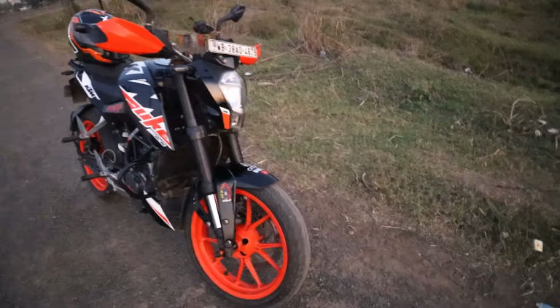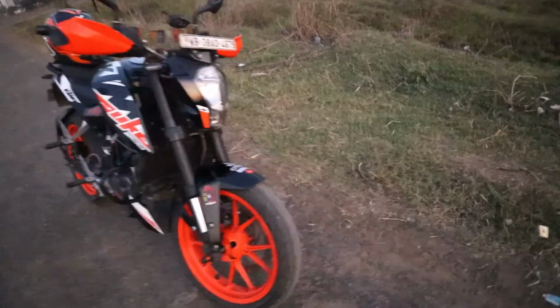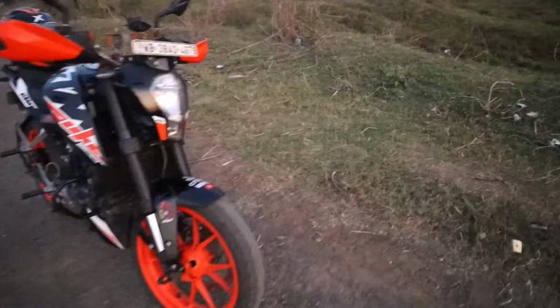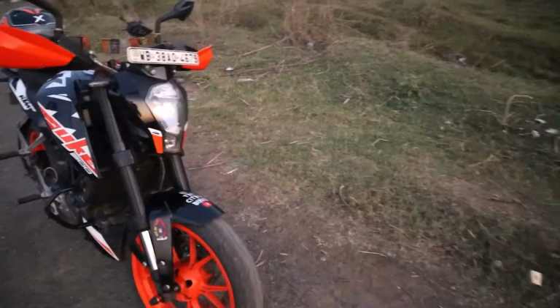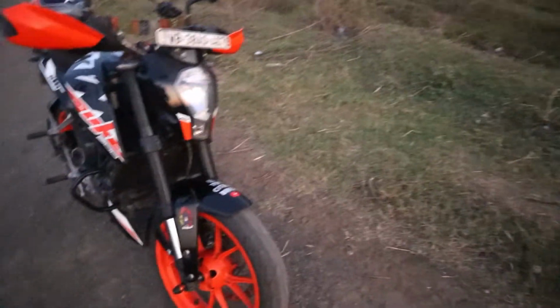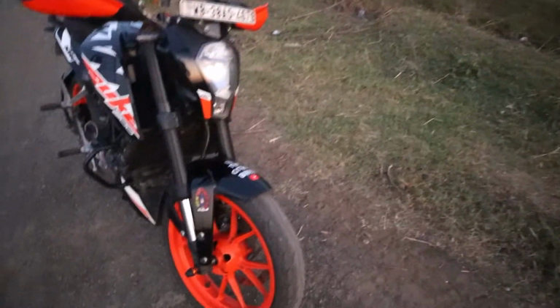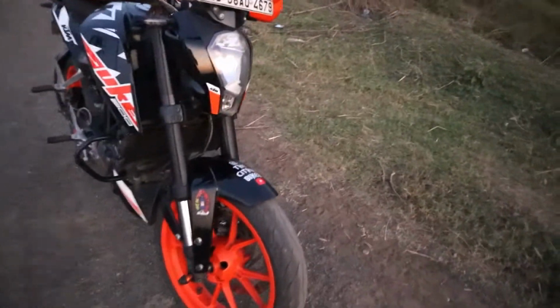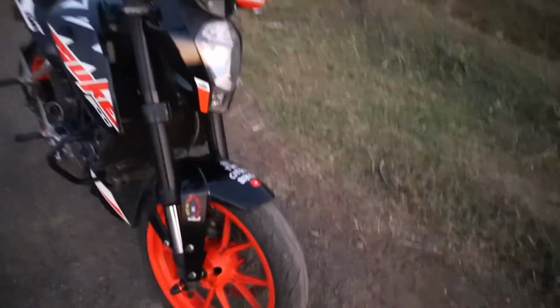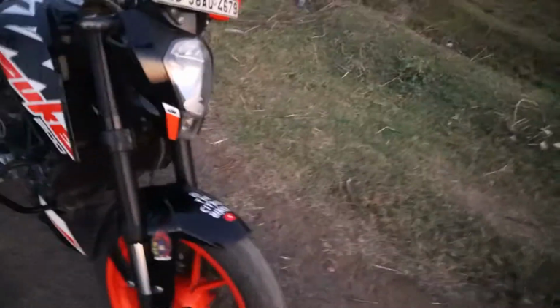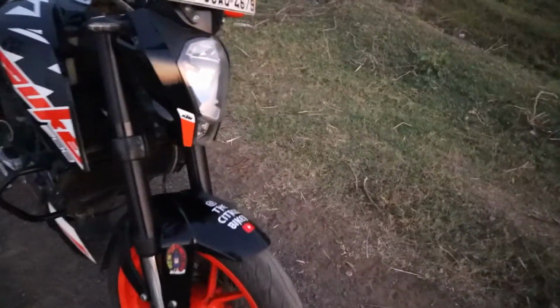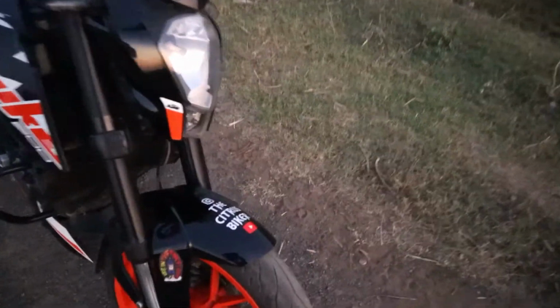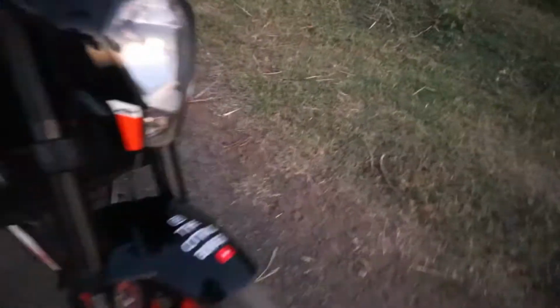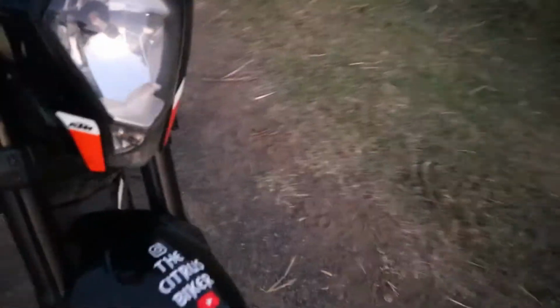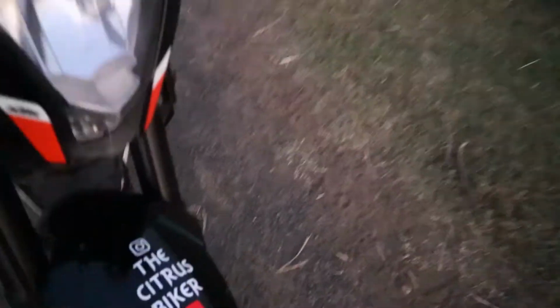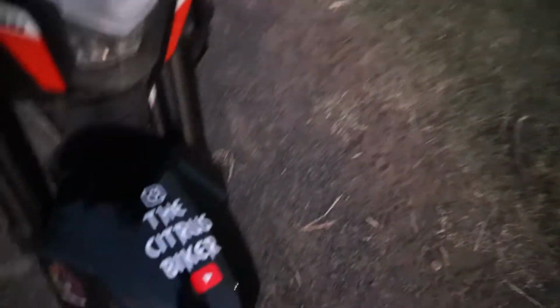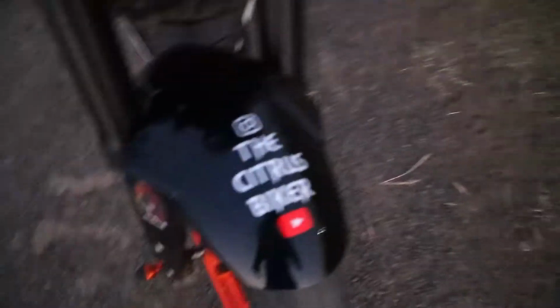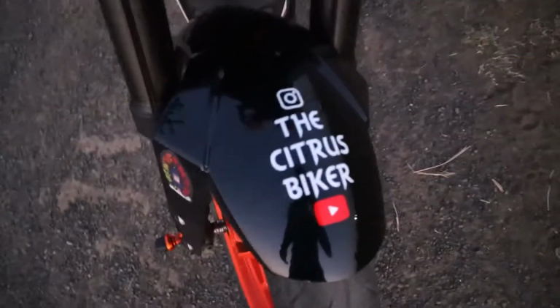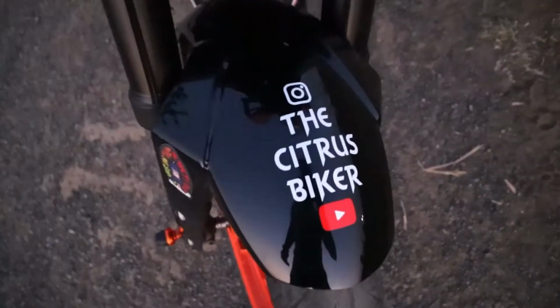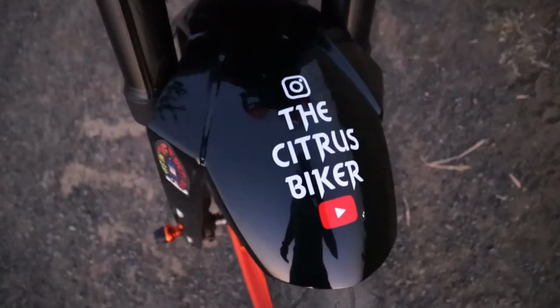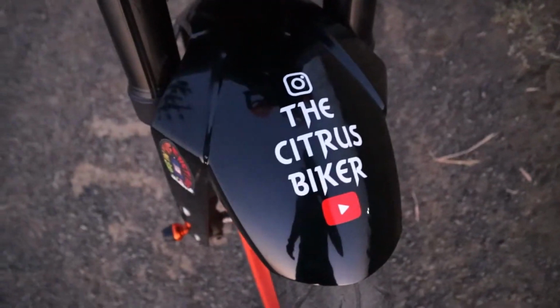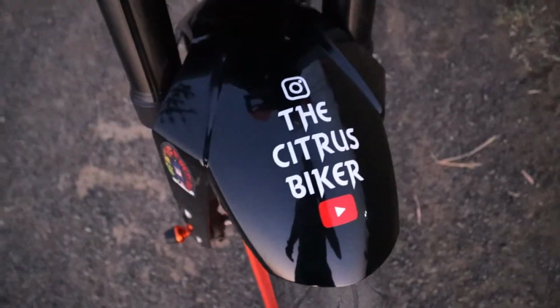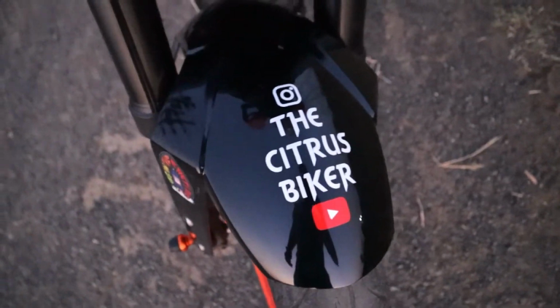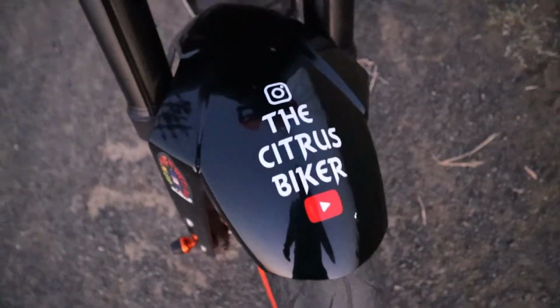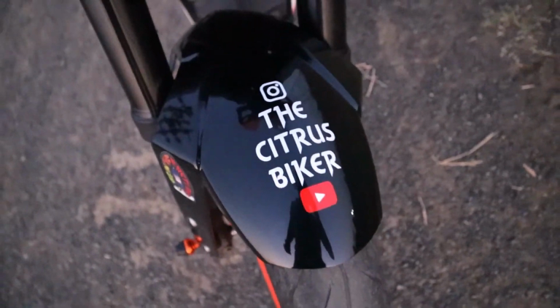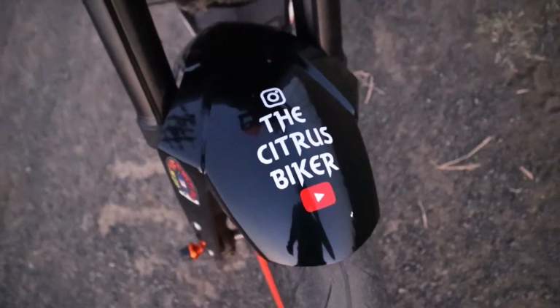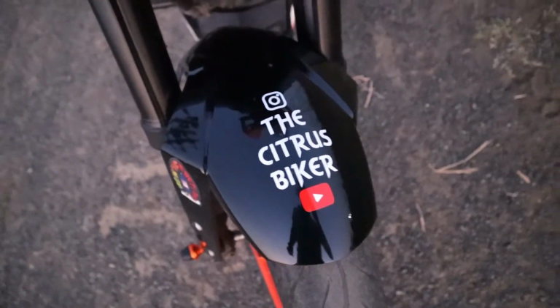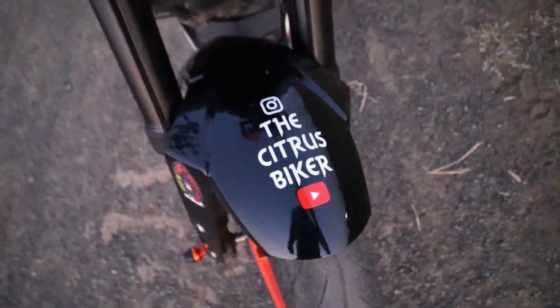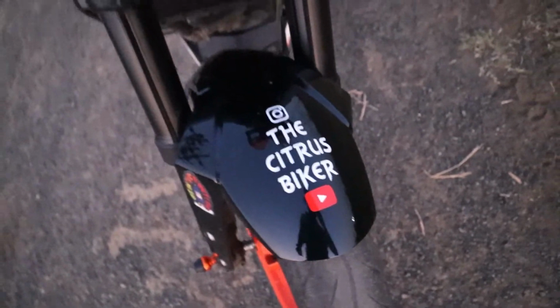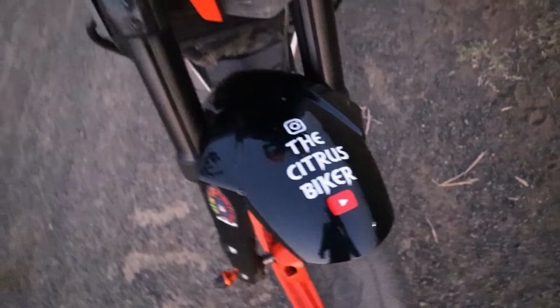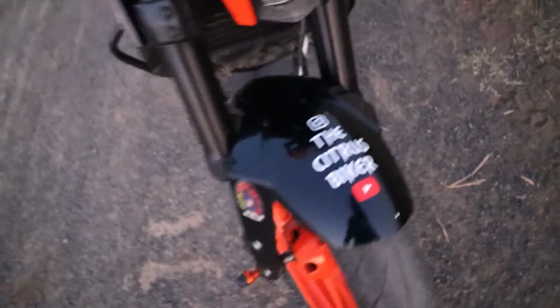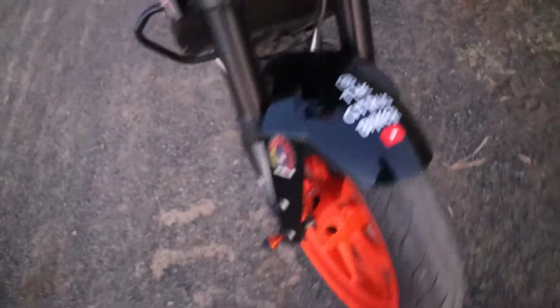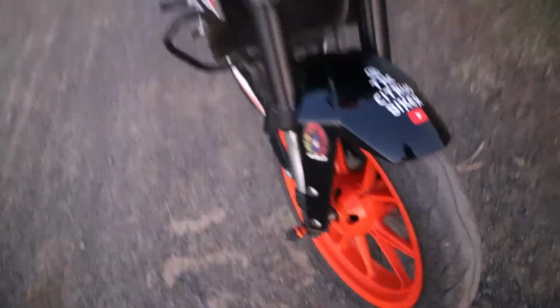I have a YouTube channel, the name is Citrus Bikers.